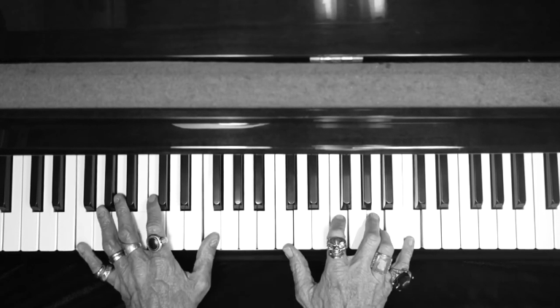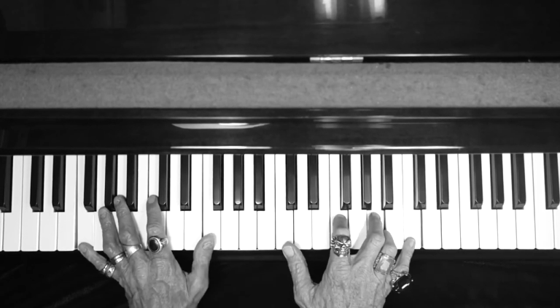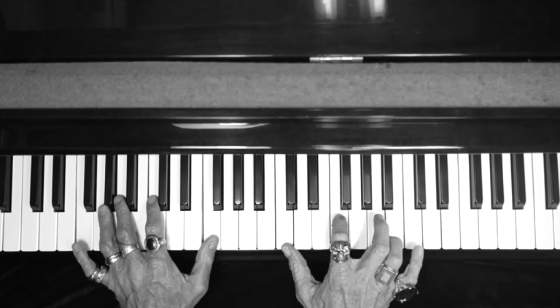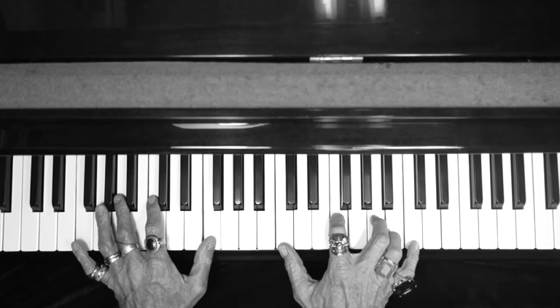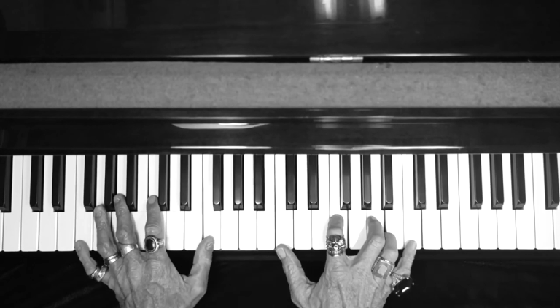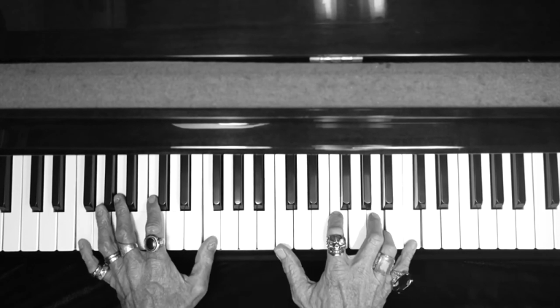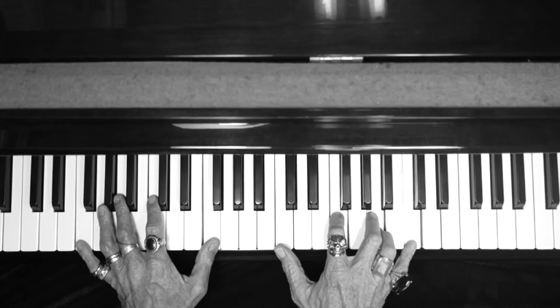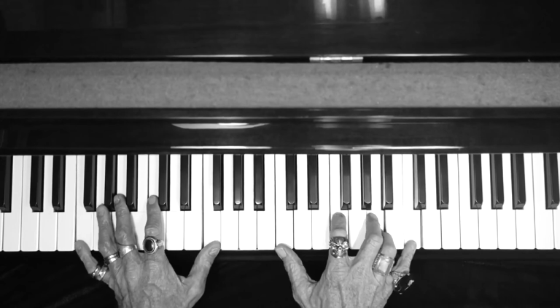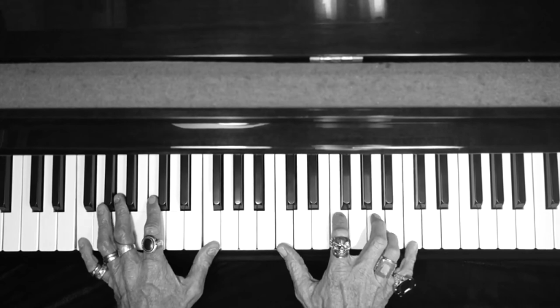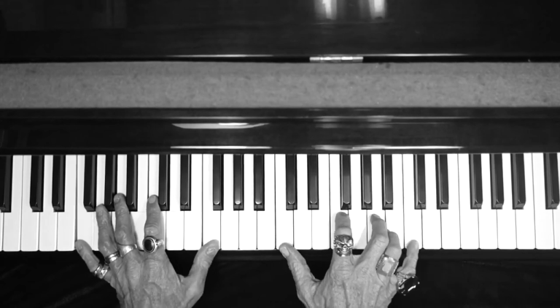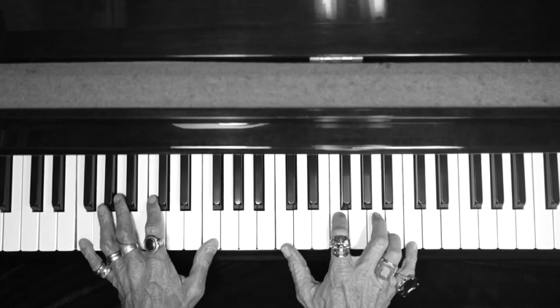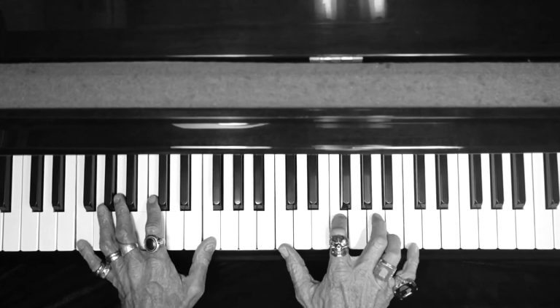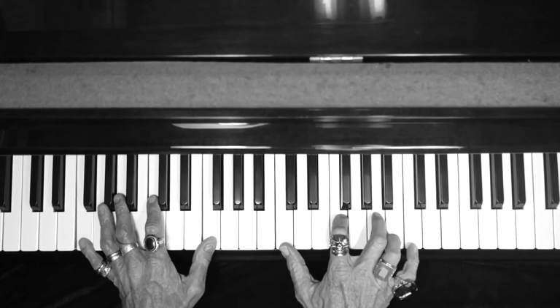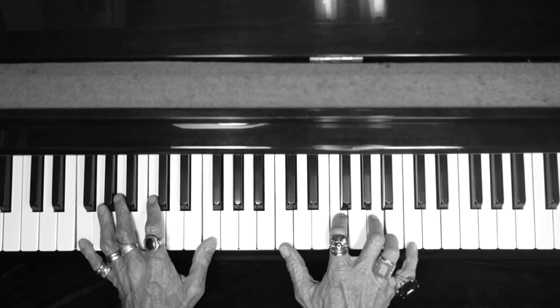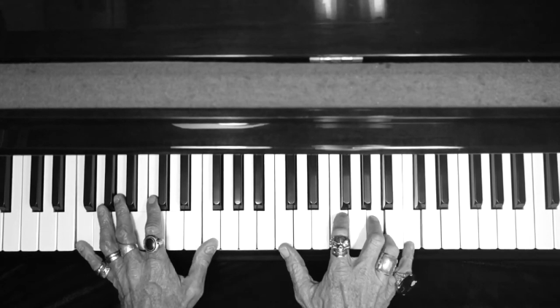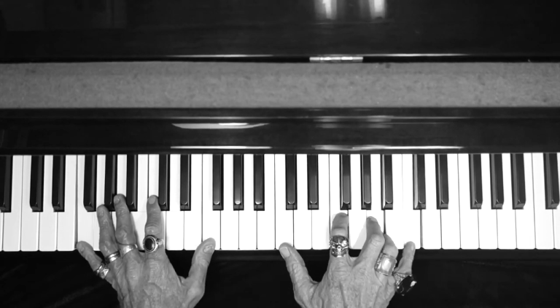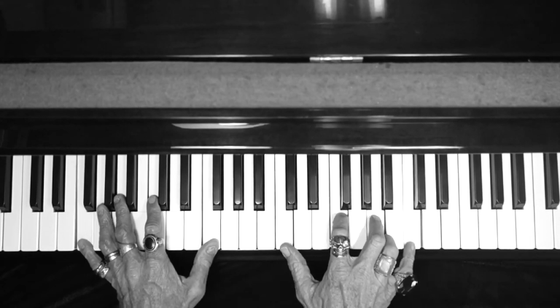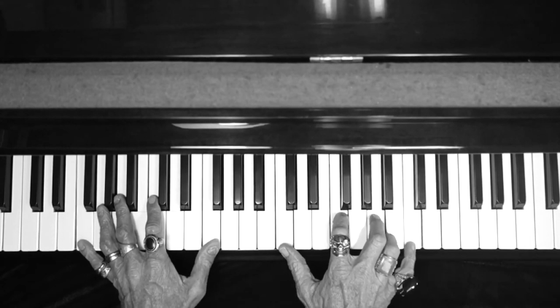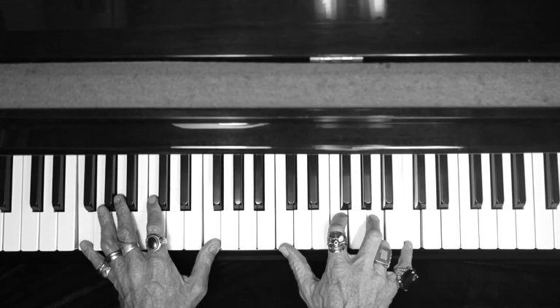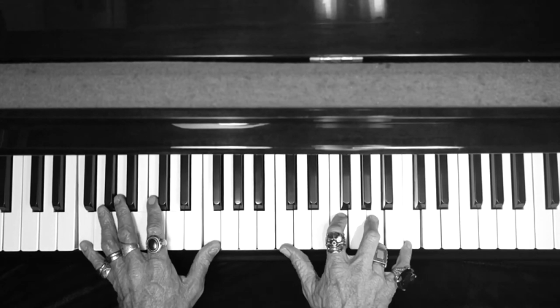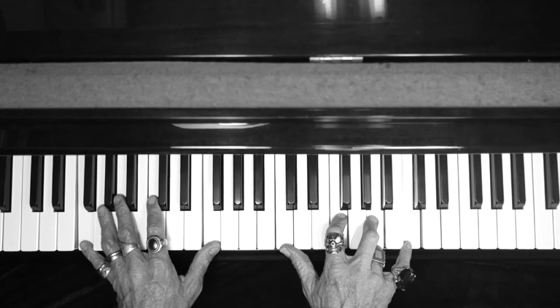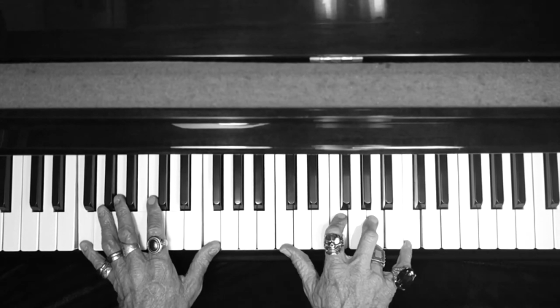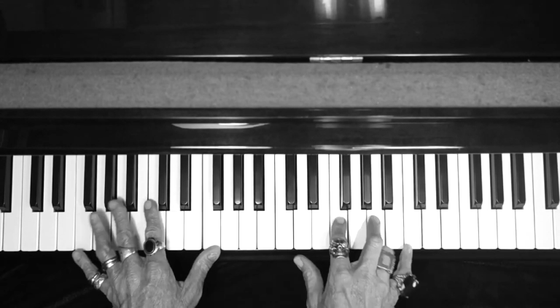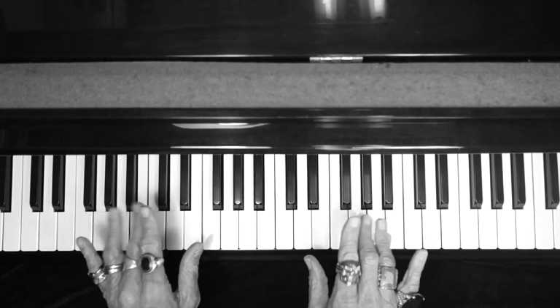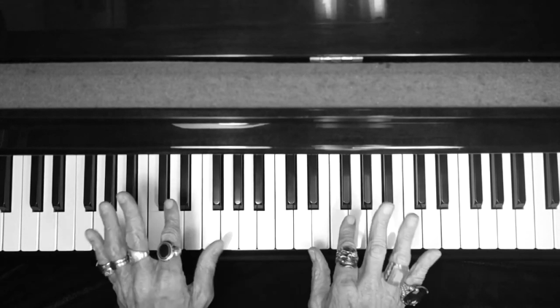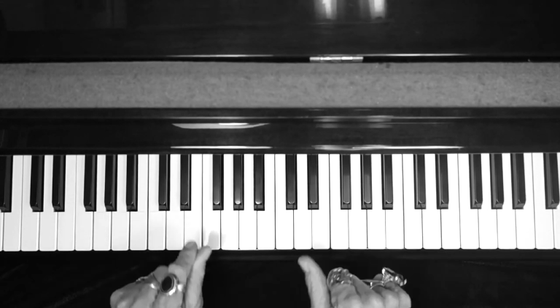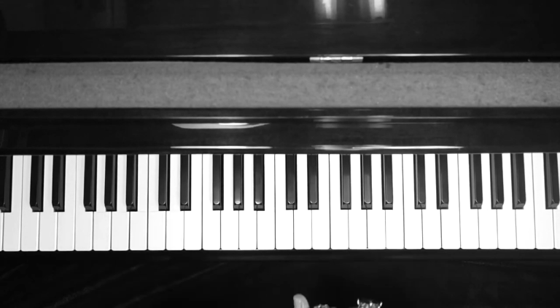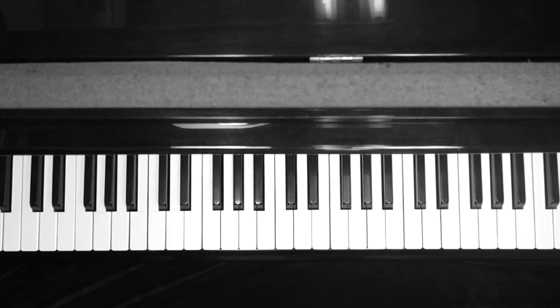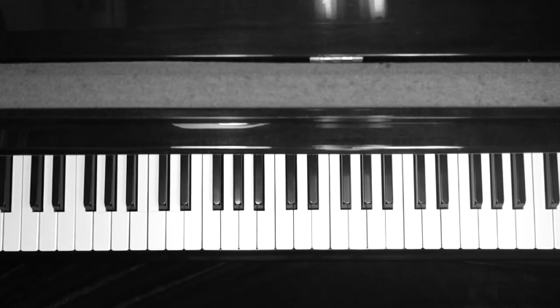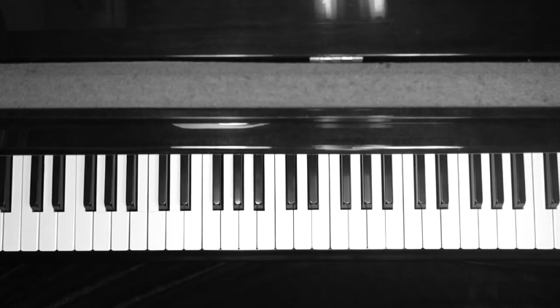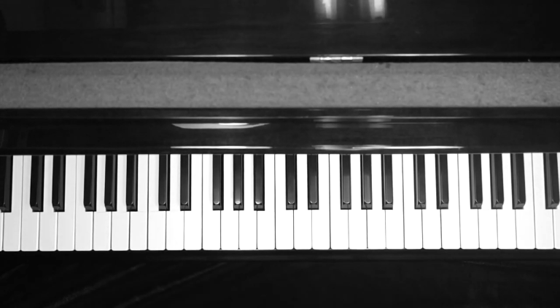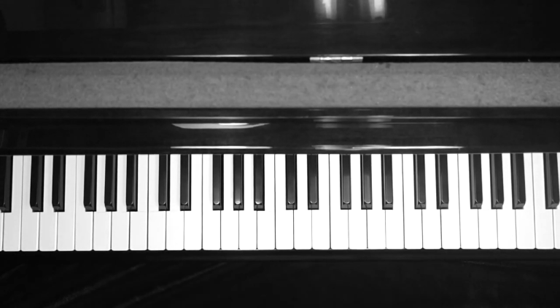And that's not the full arrangement. But now you see why we all love Elton. Thank you, guys. Bye-bye now.